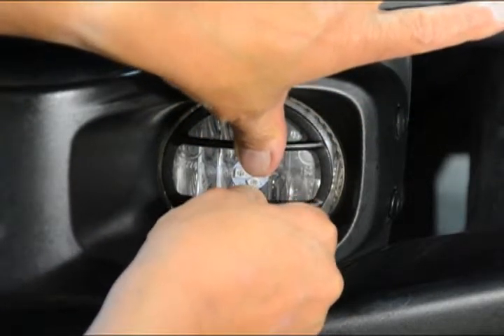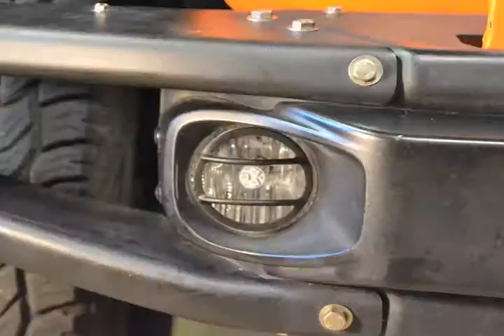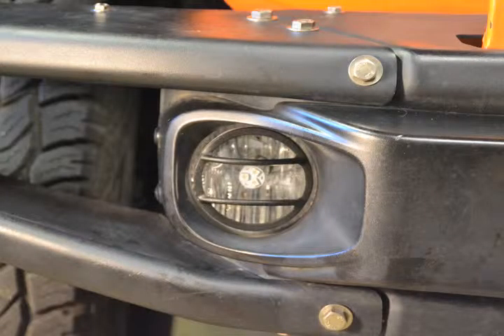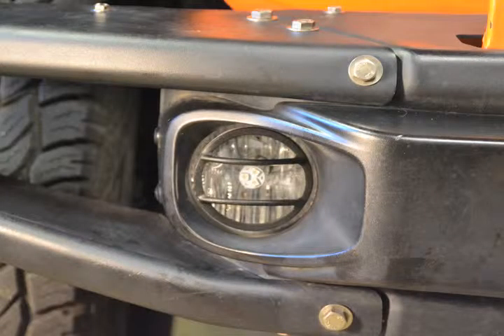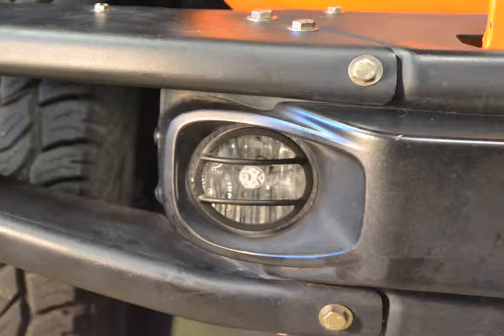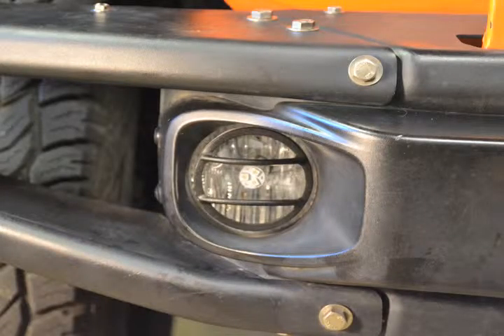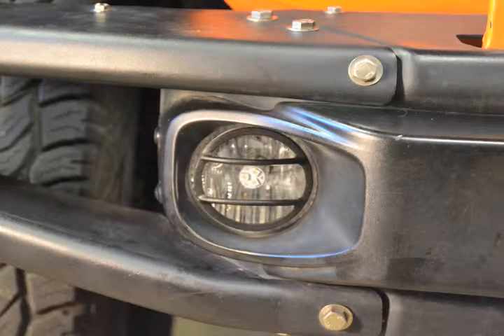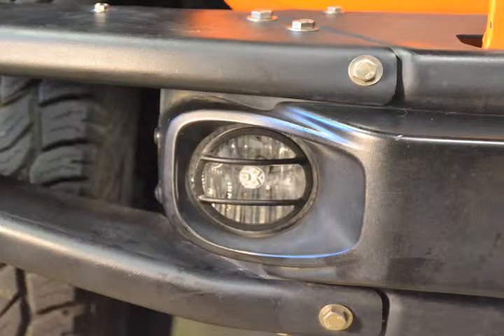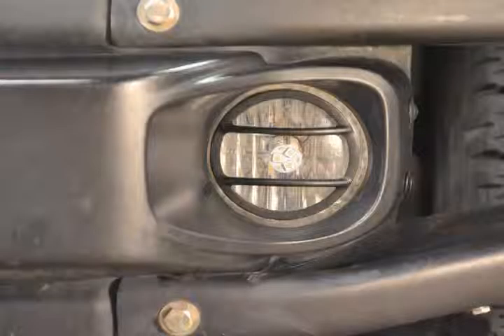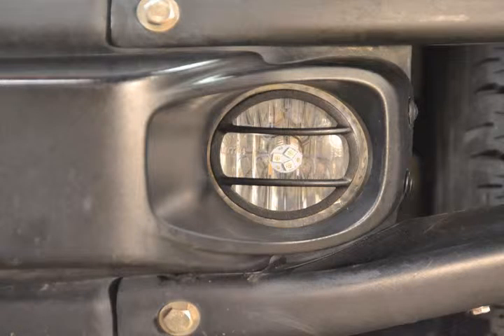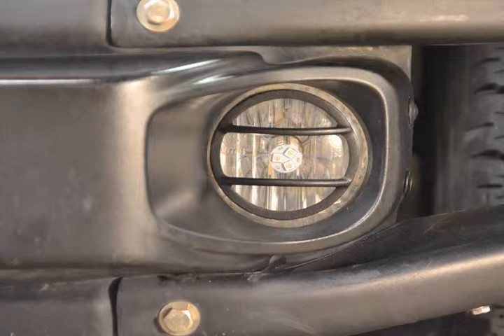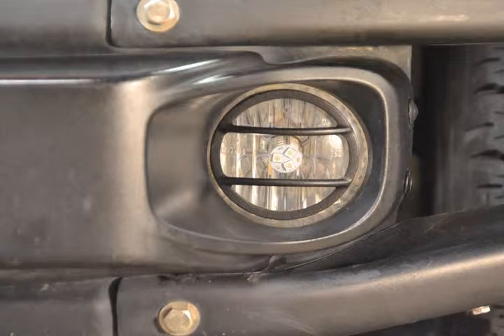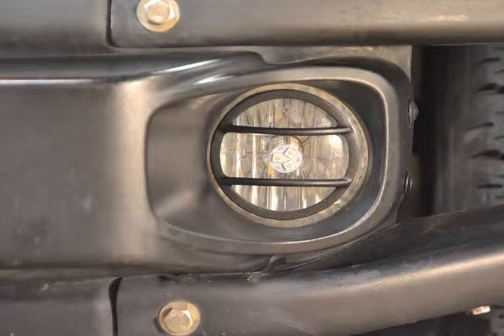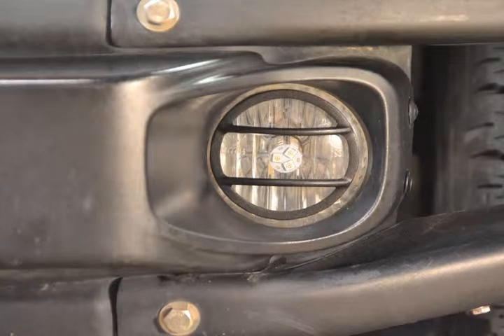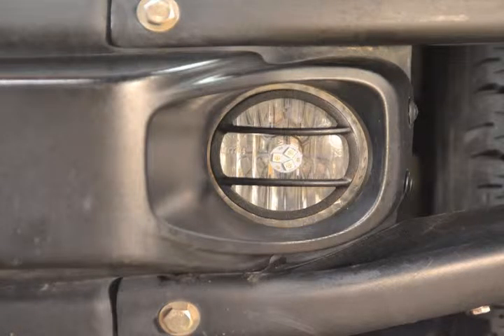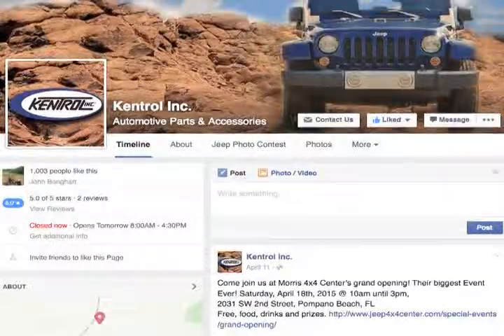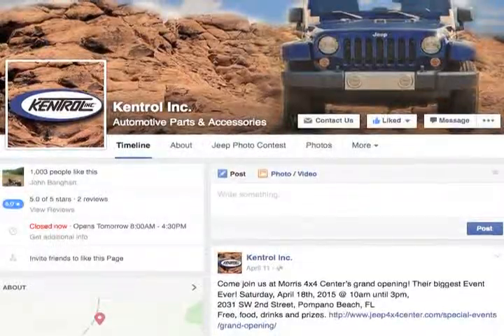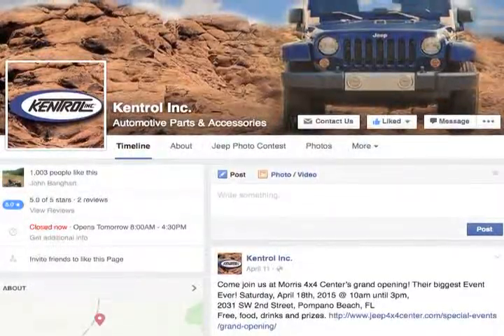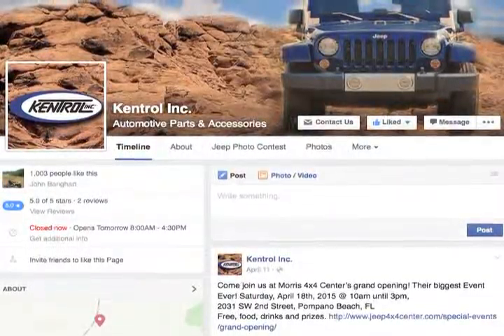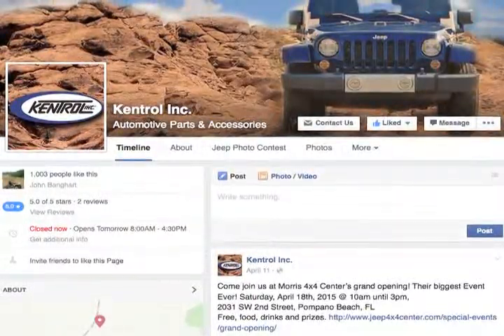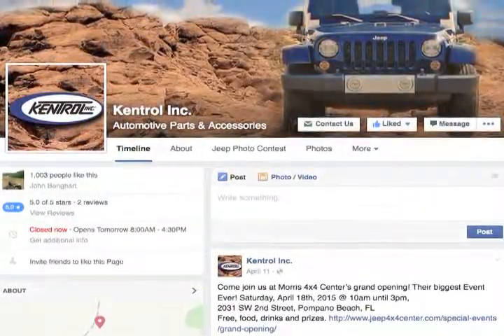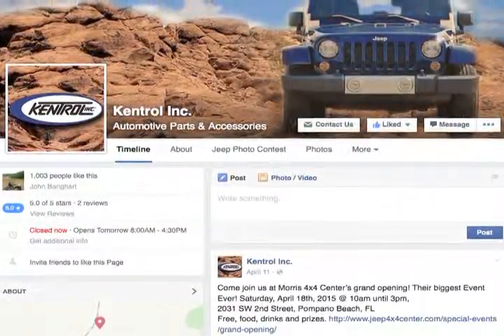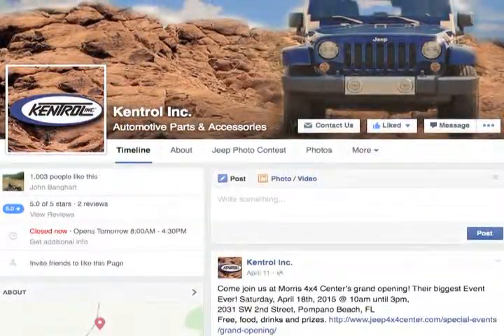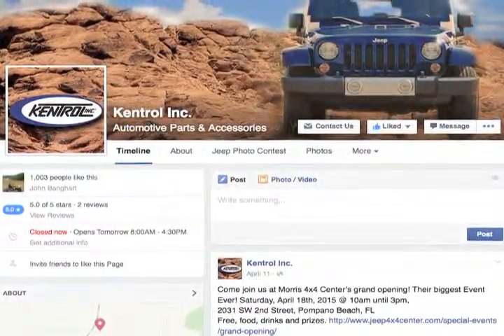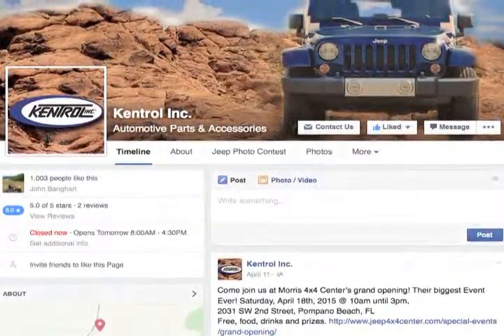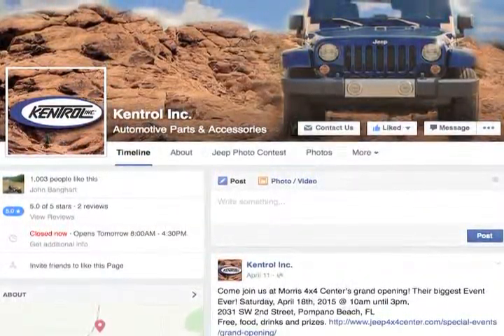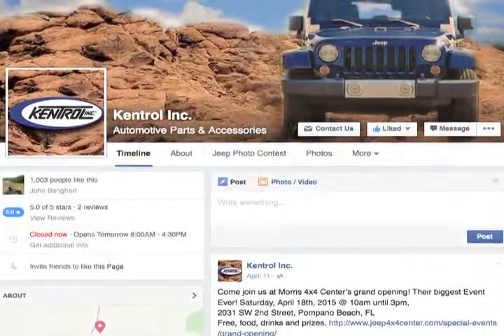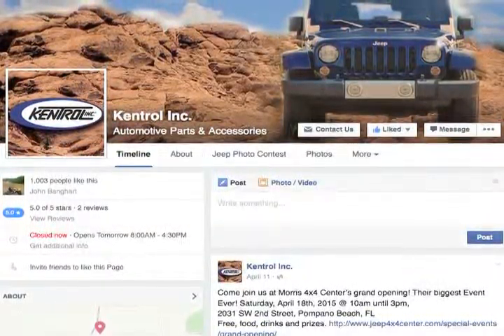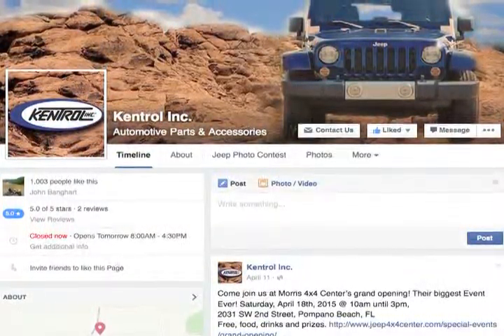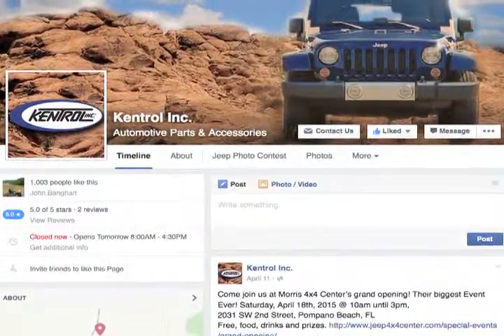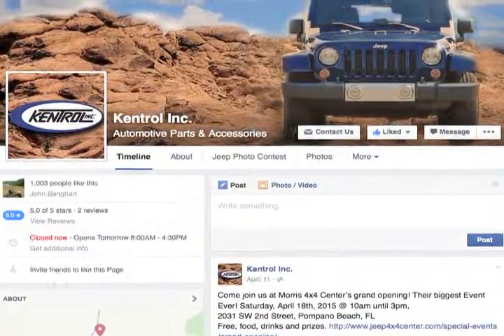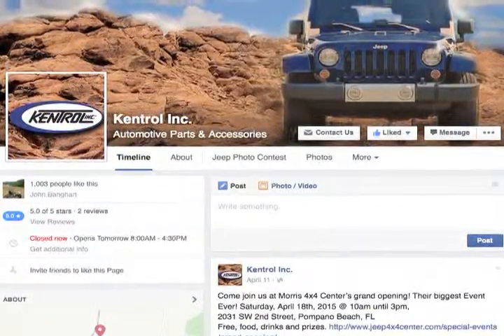Take a picture, follow Kentrol Inc. on Facebook and show us how your new addition looks.